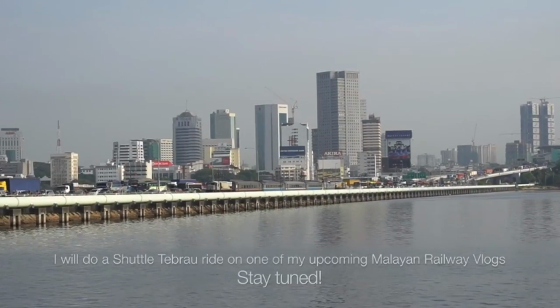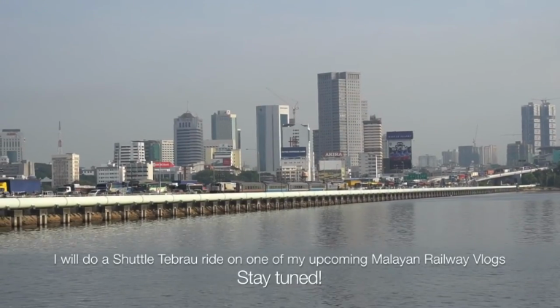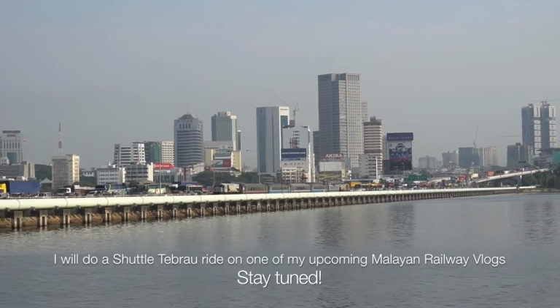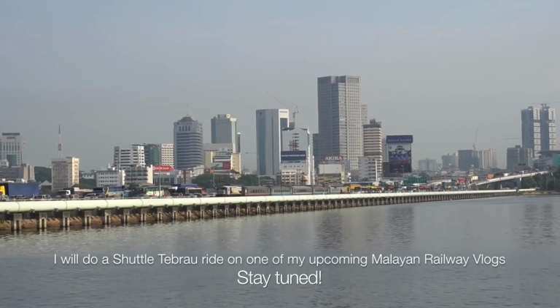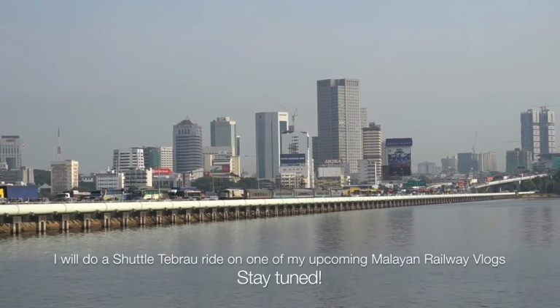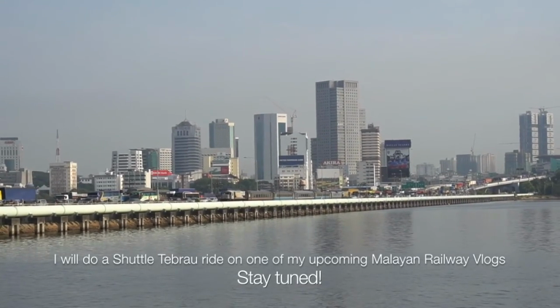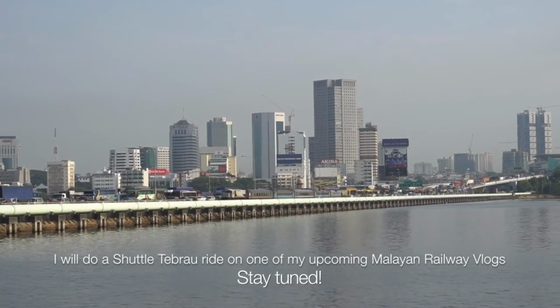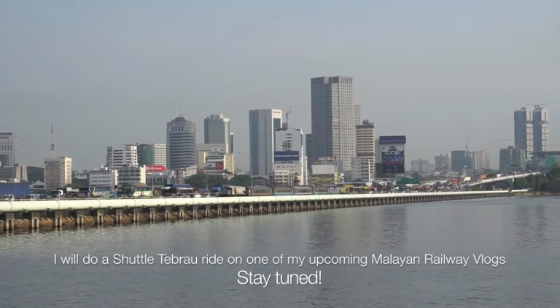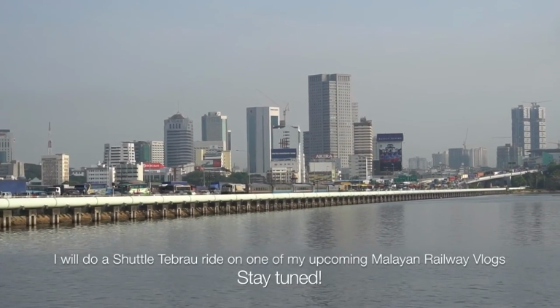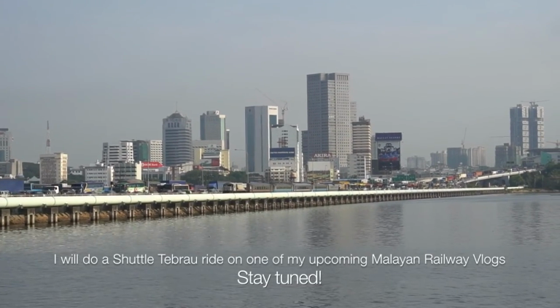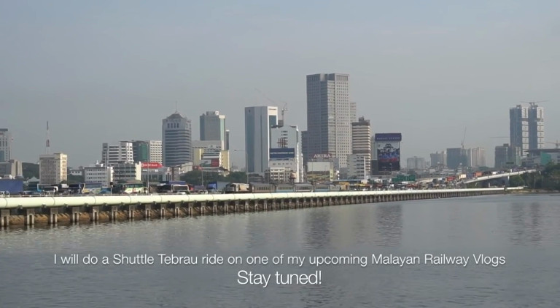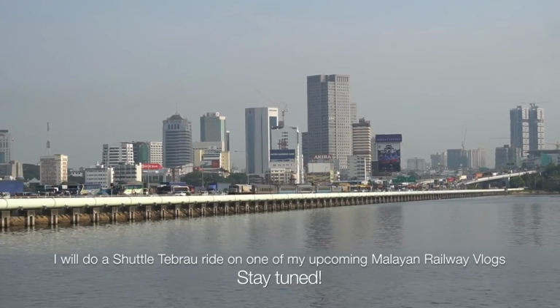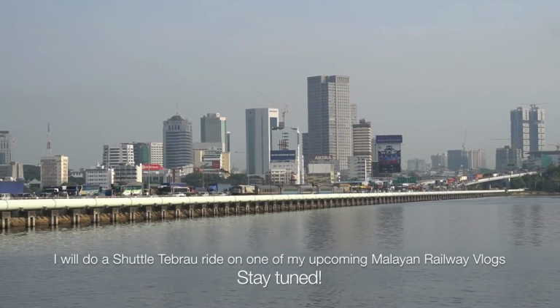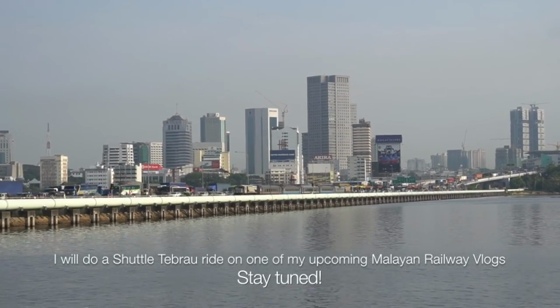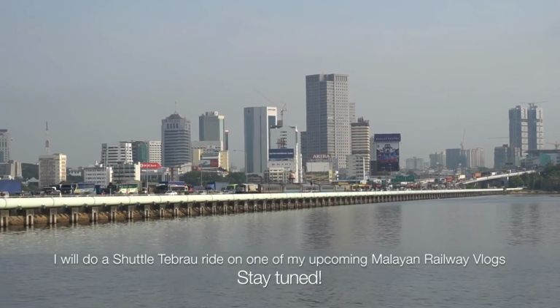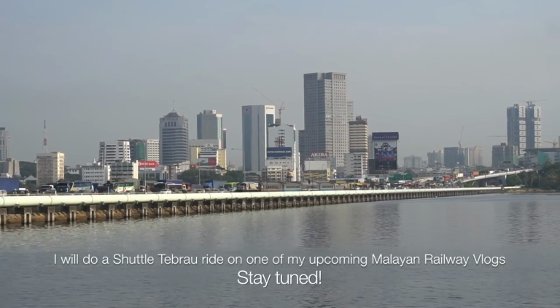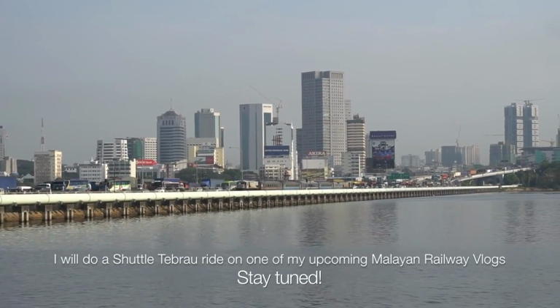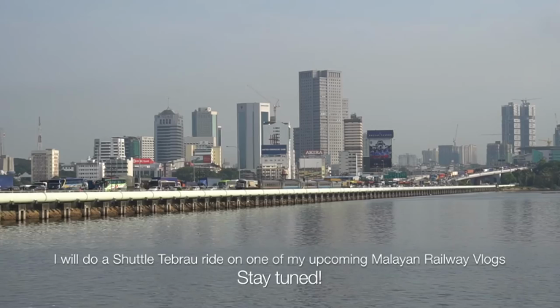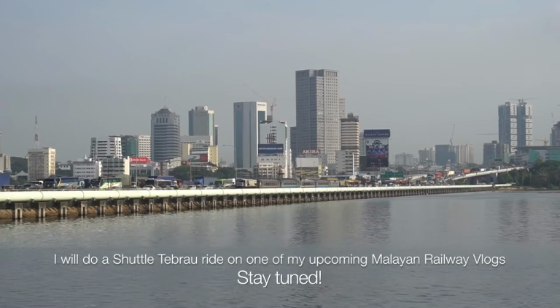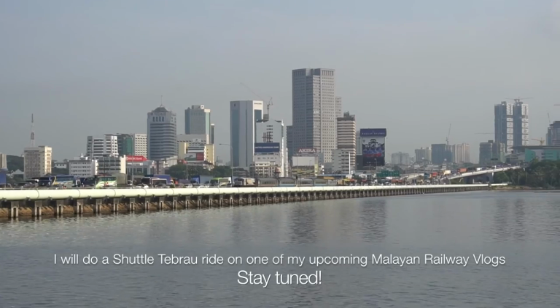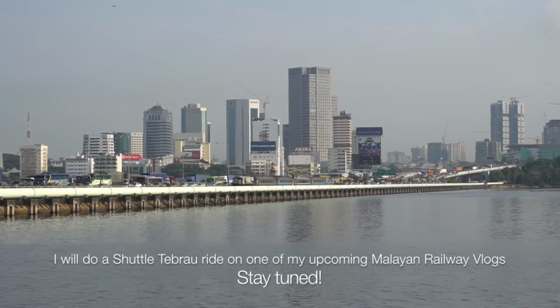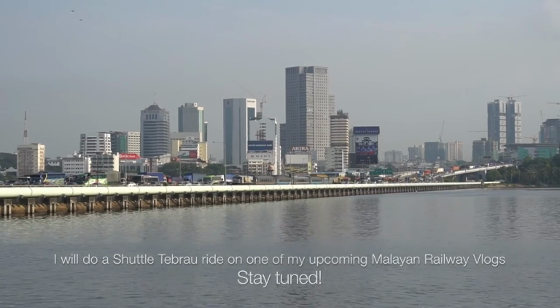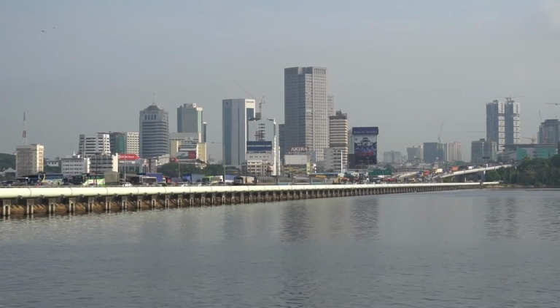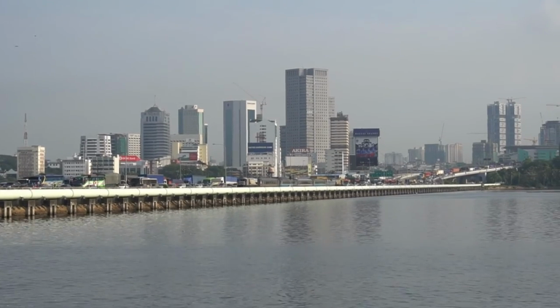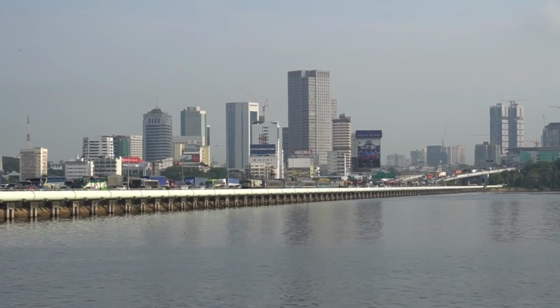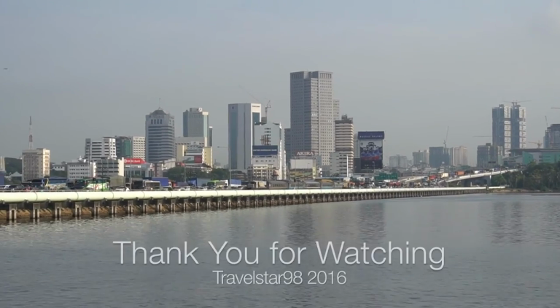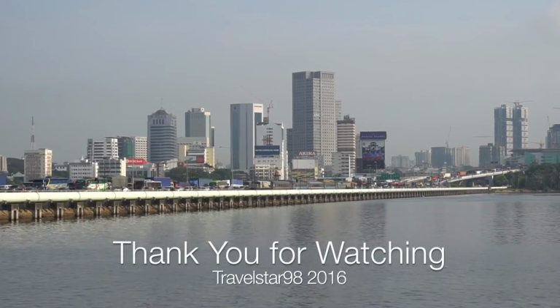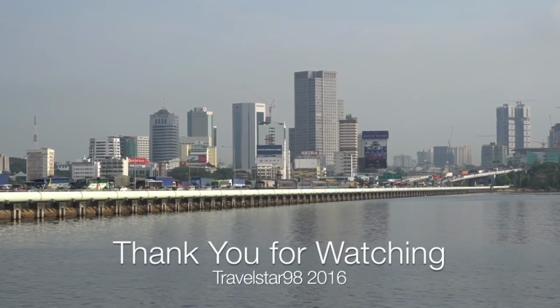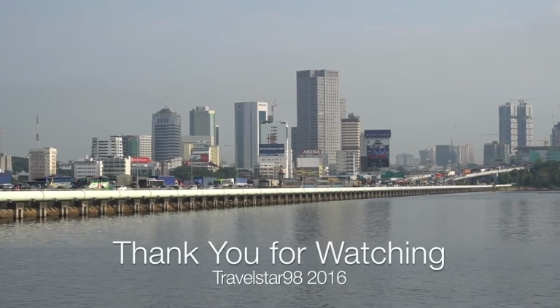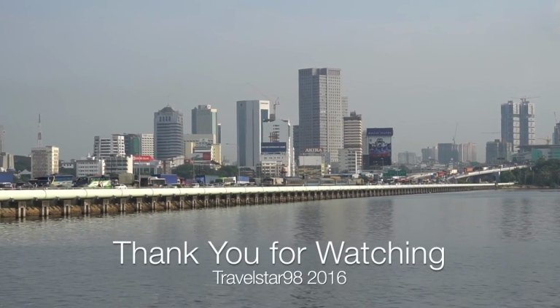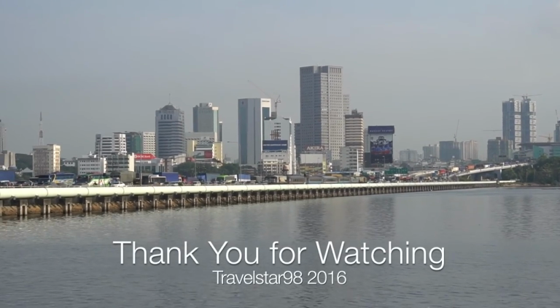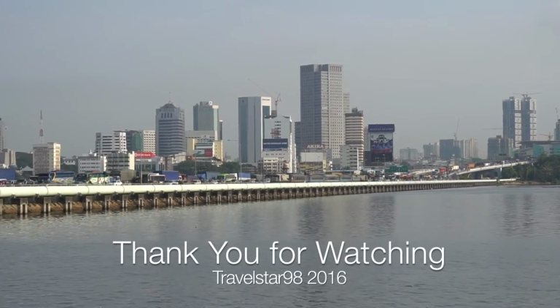I will do a Shuttle Tebrau ride on my upcoming Malayan Railway Vlogs, so stay tuned. Thank you.